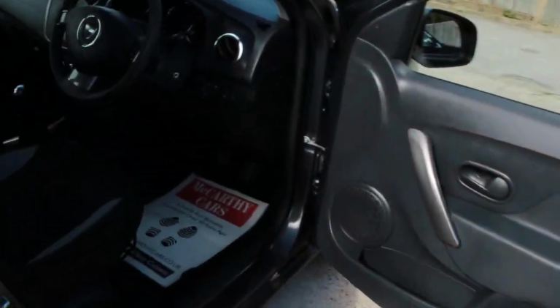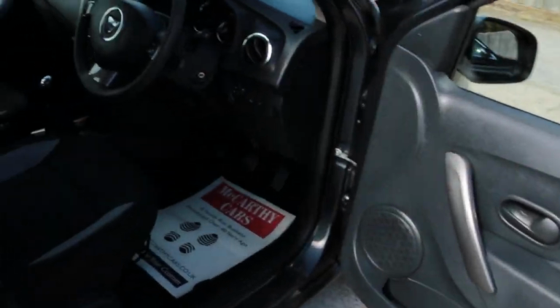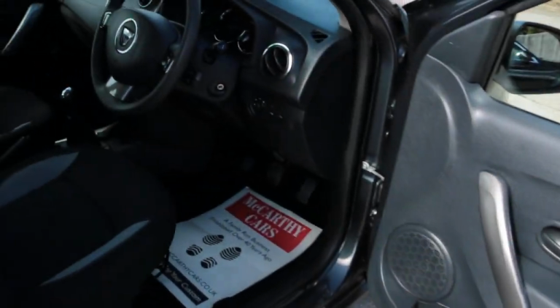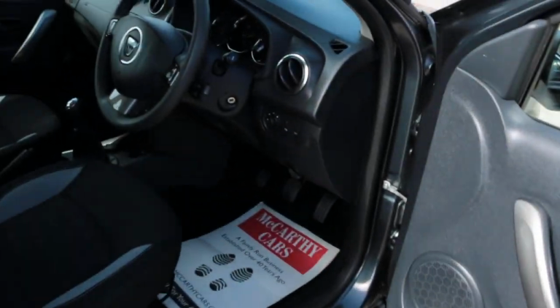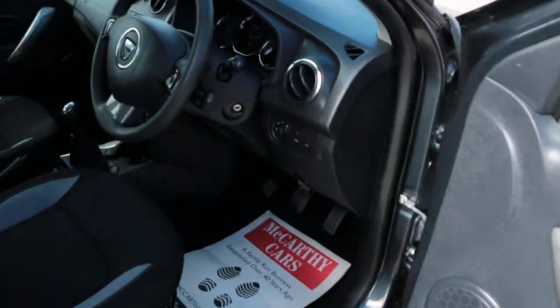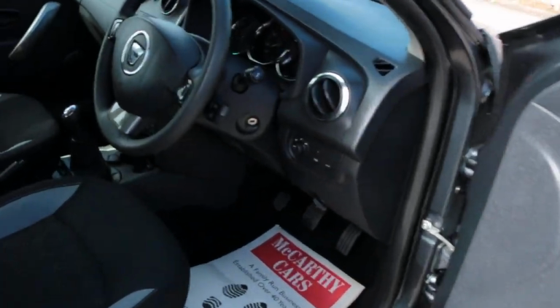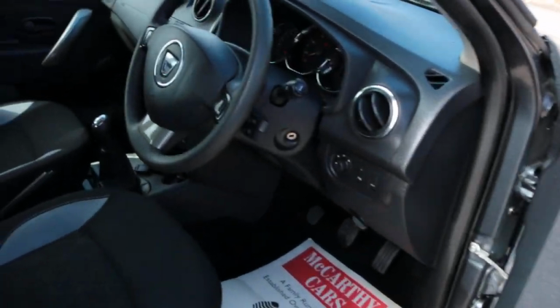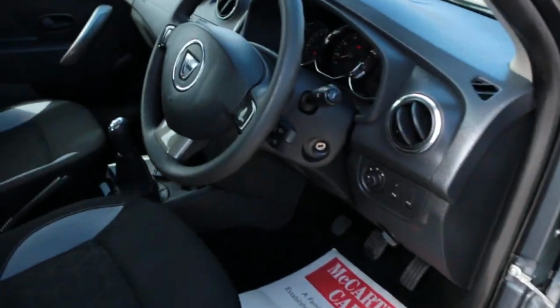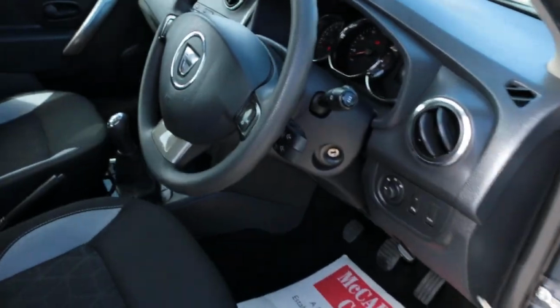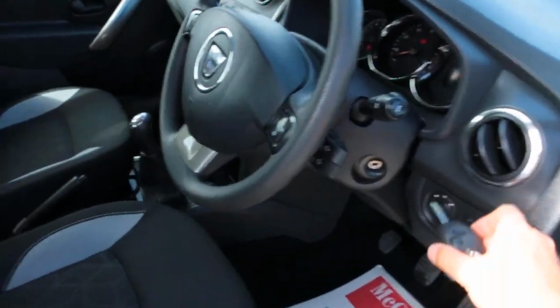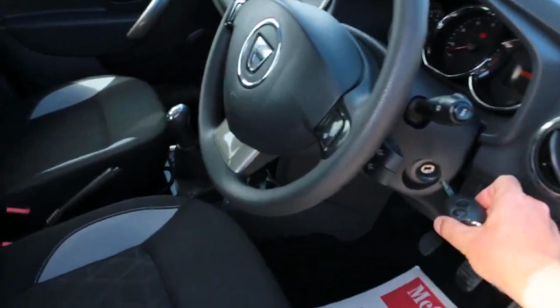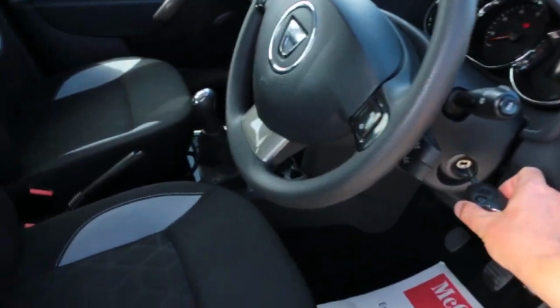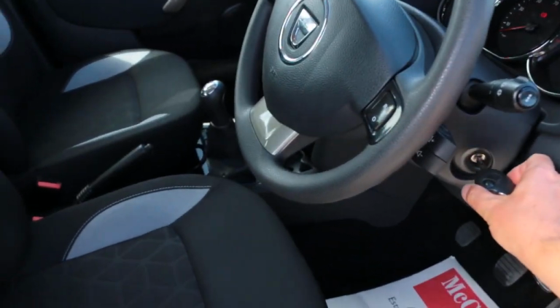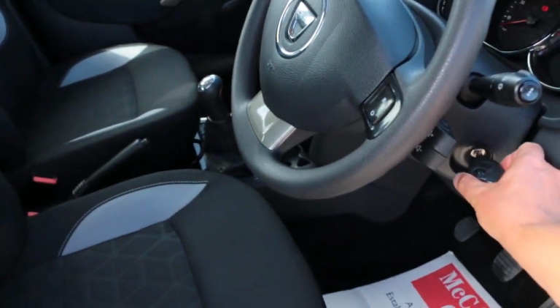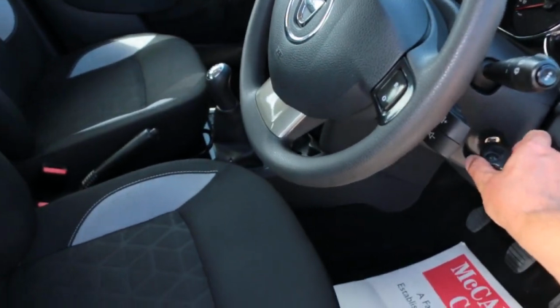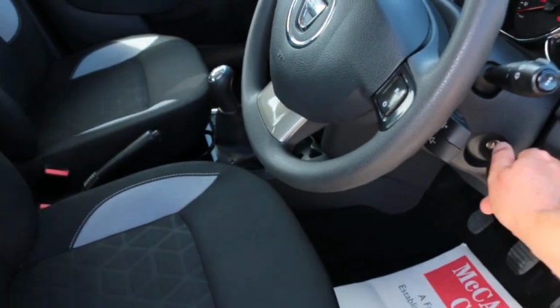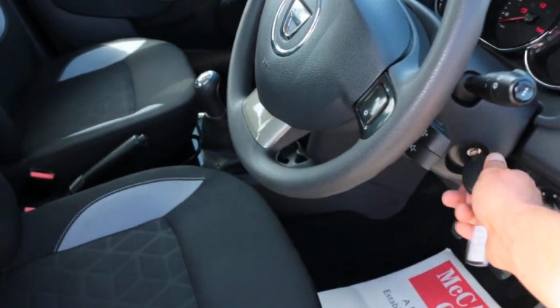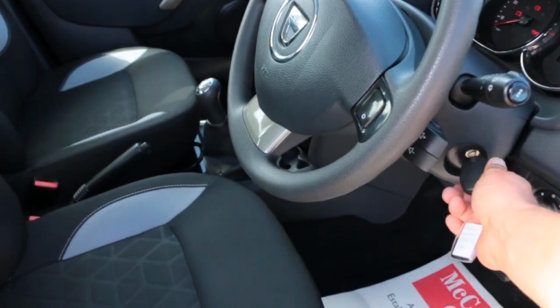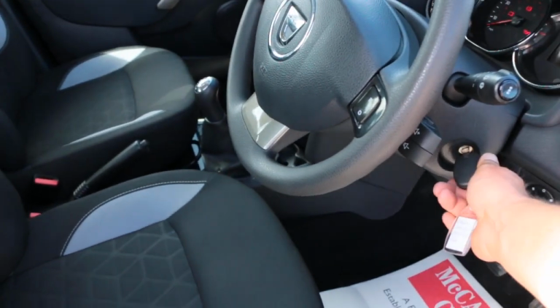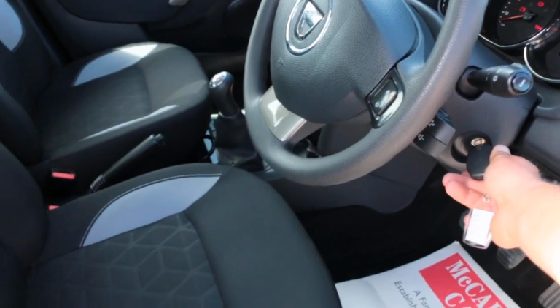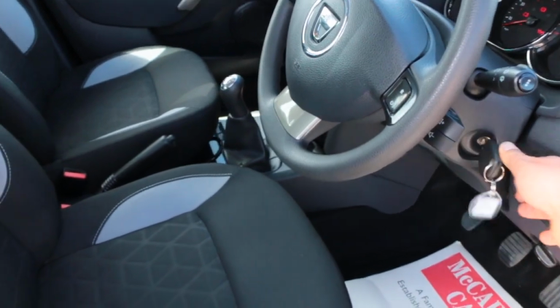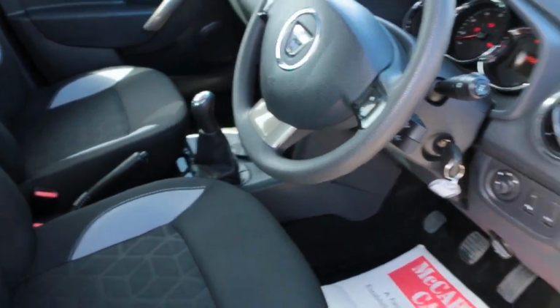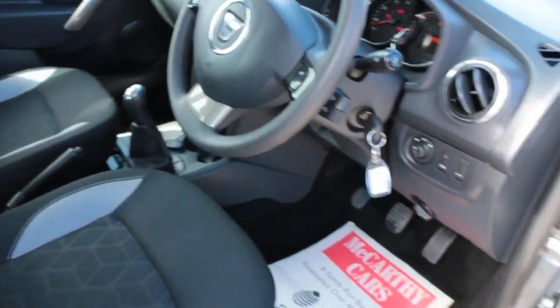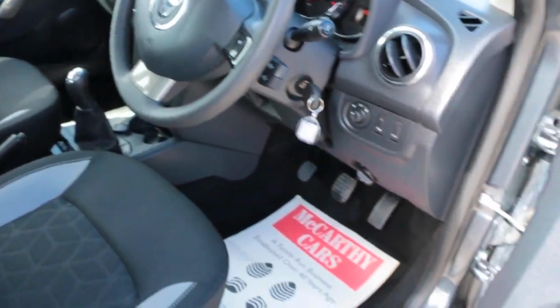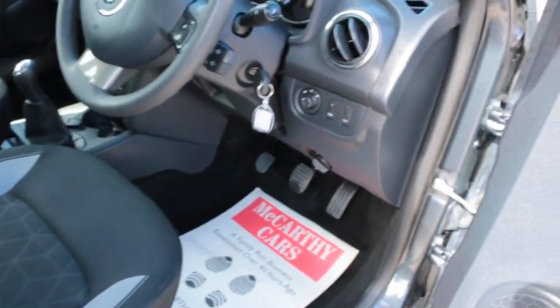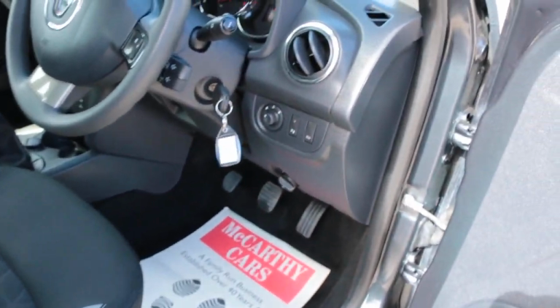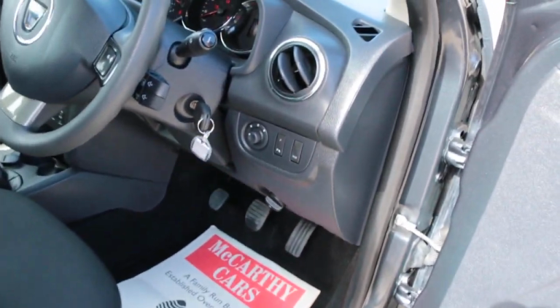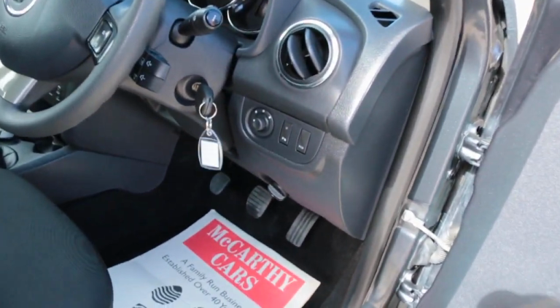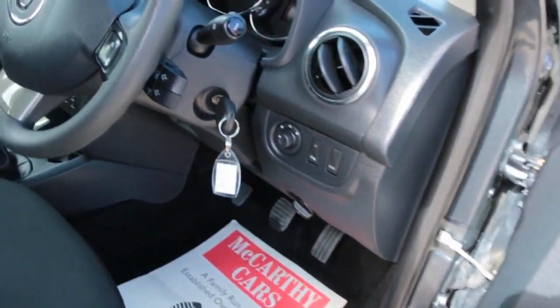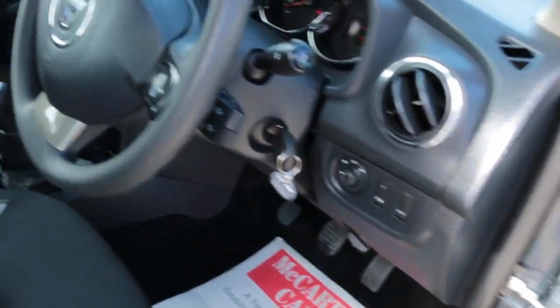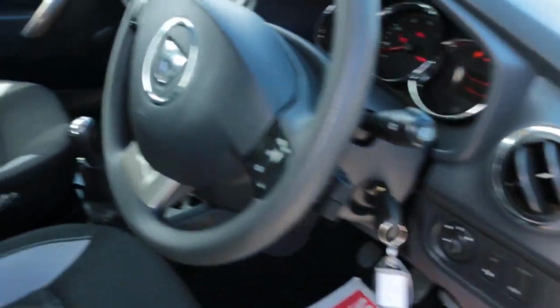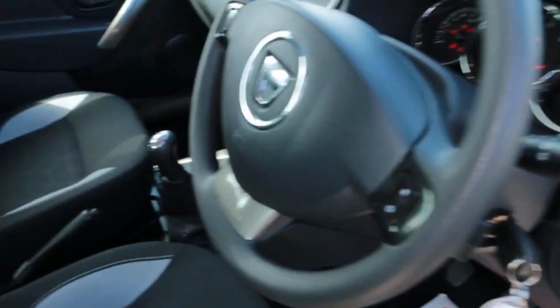Electric mirrors, parking sensors, and the car has eco mode.